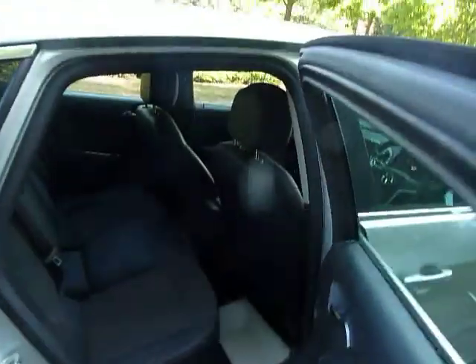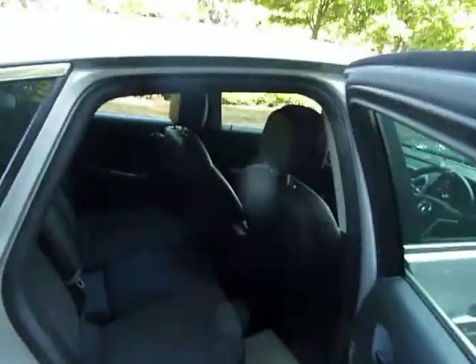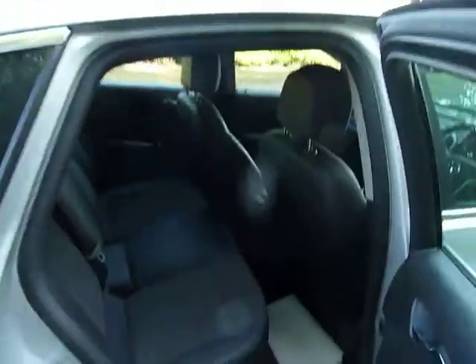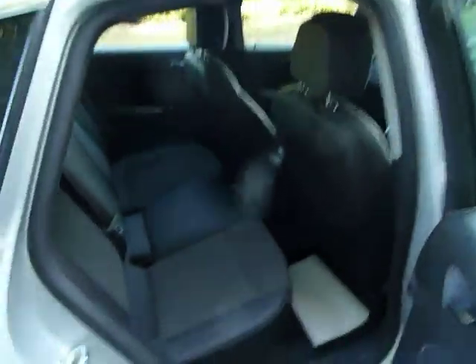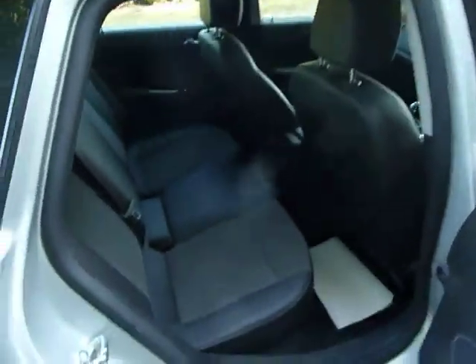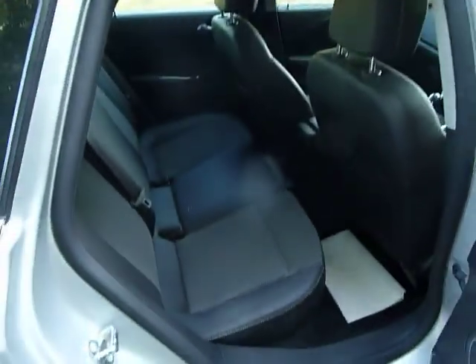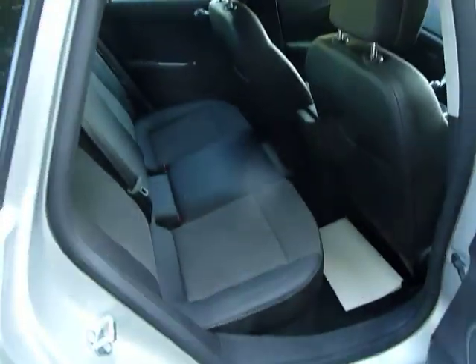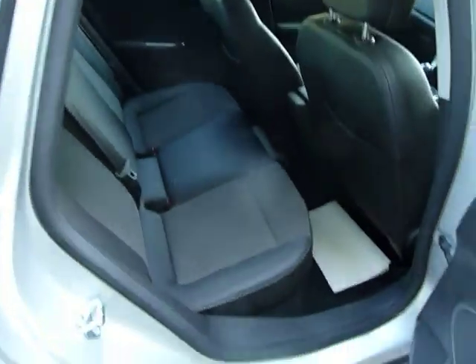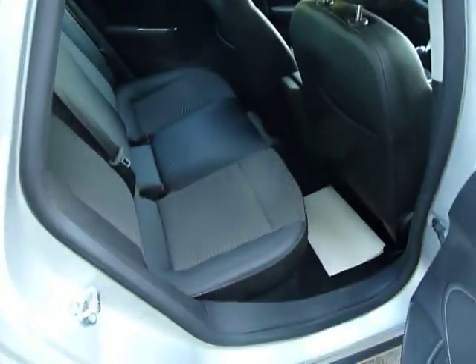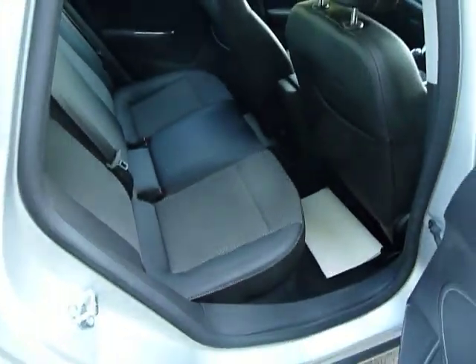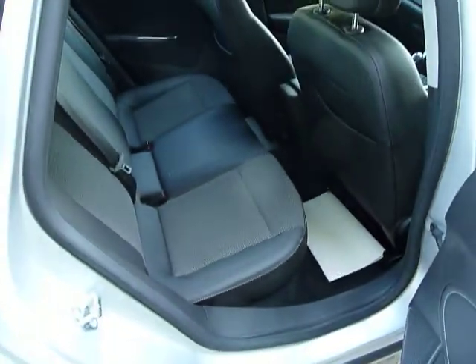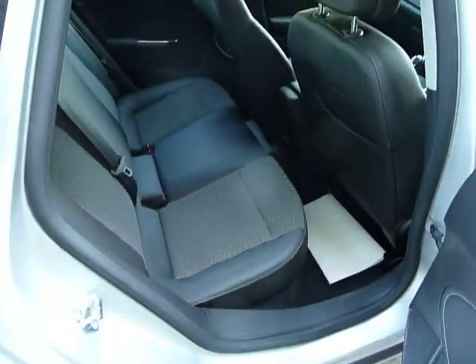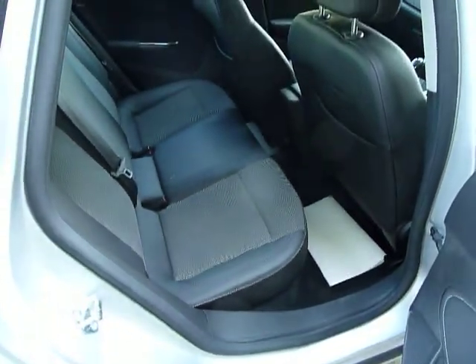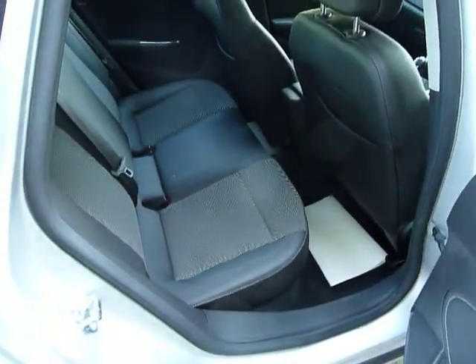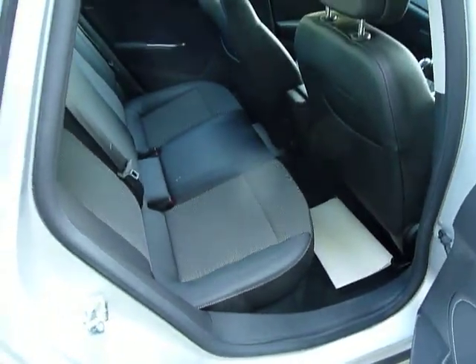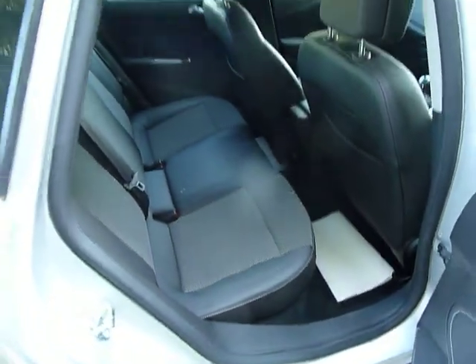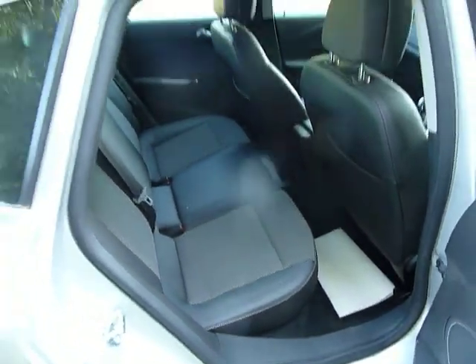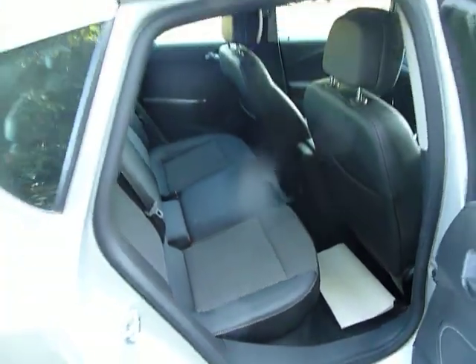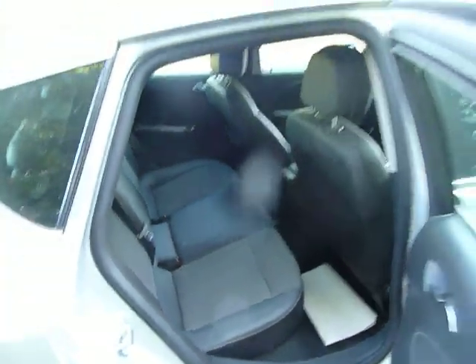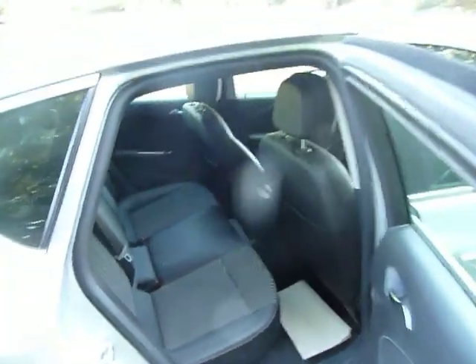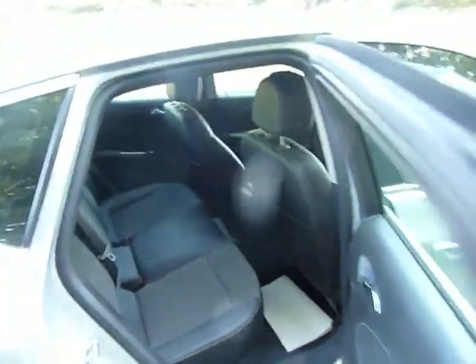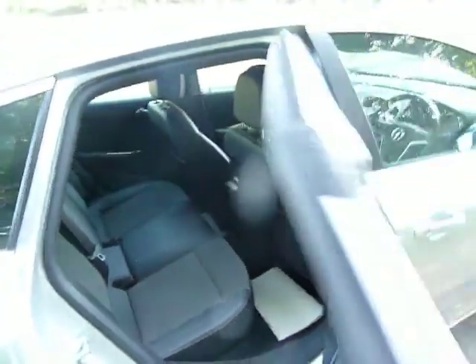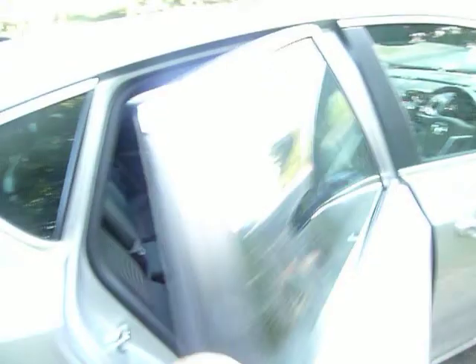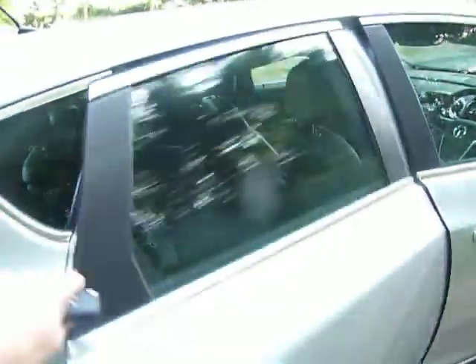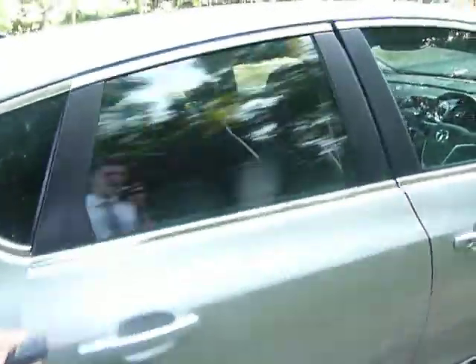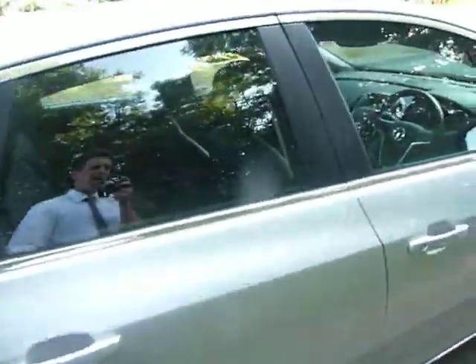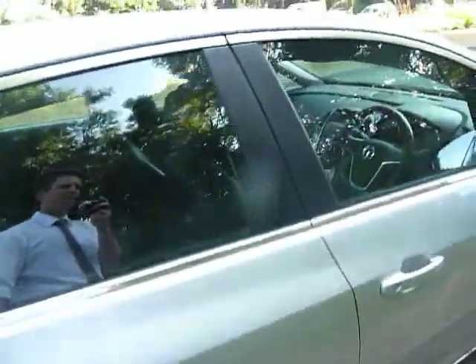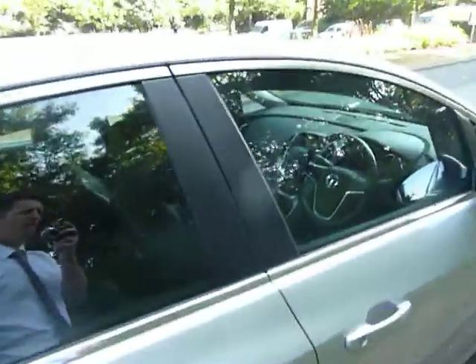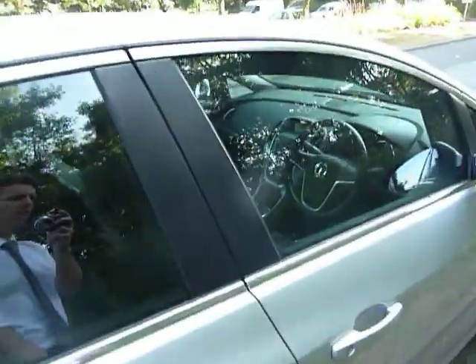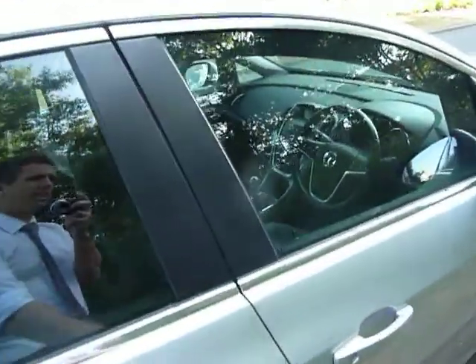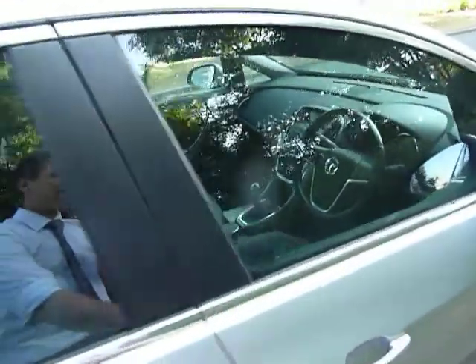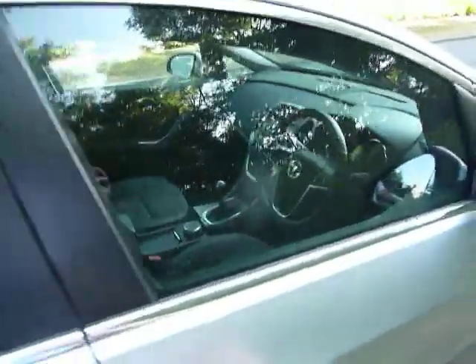This one, as you can see, offers a good amount of legroom. This one has the half leather interior.